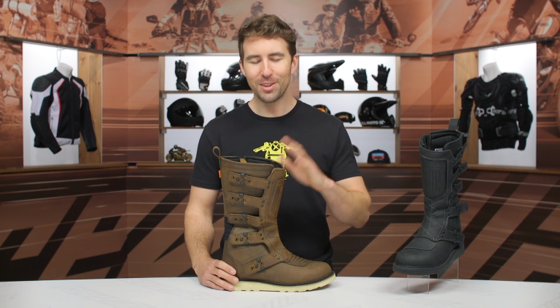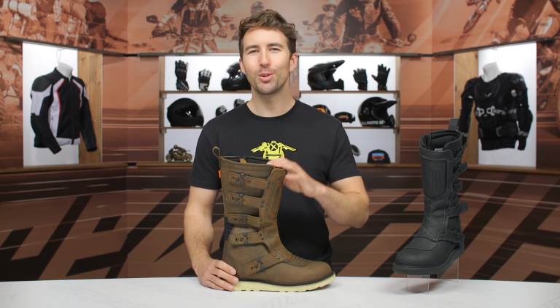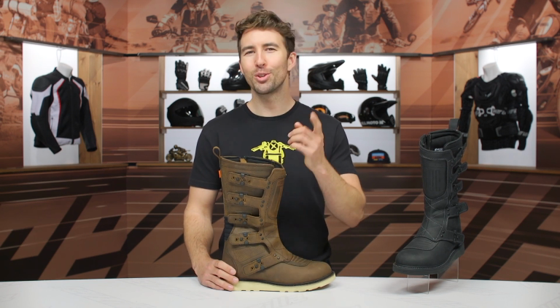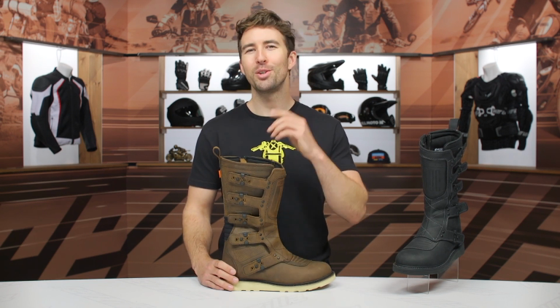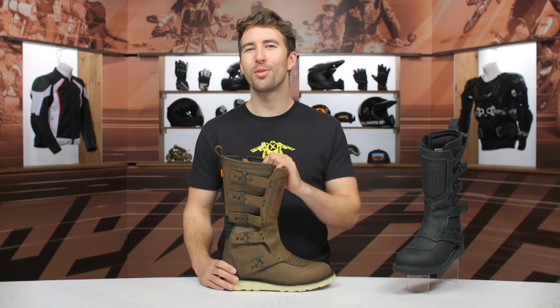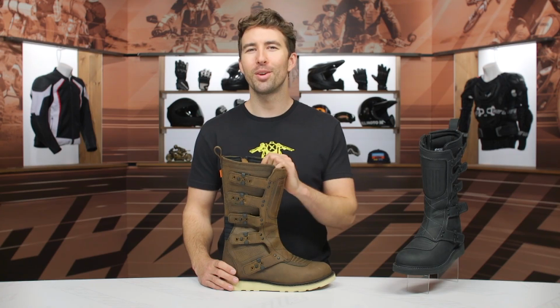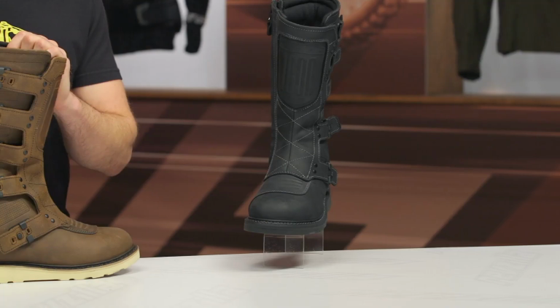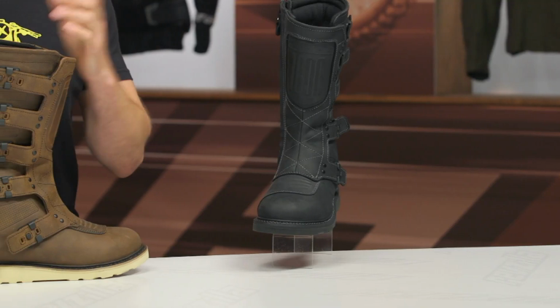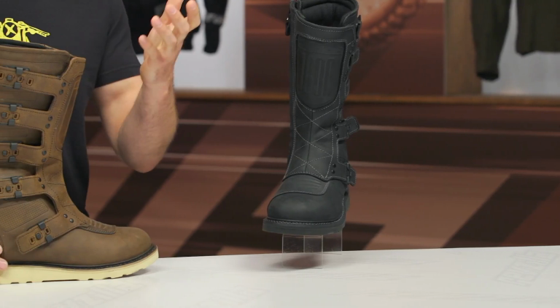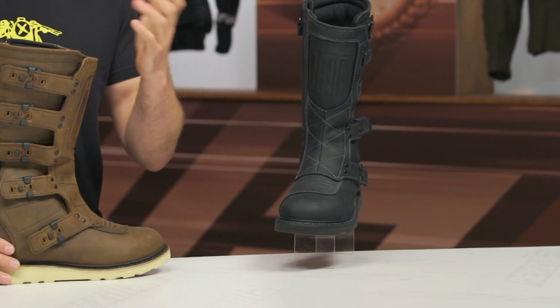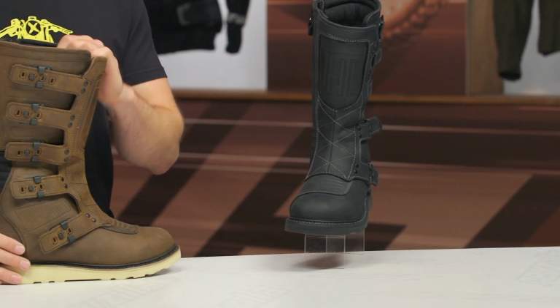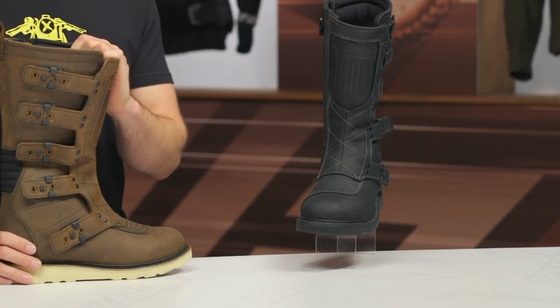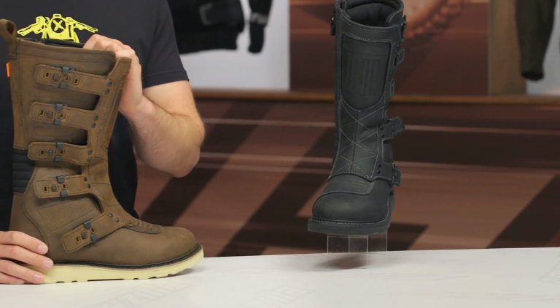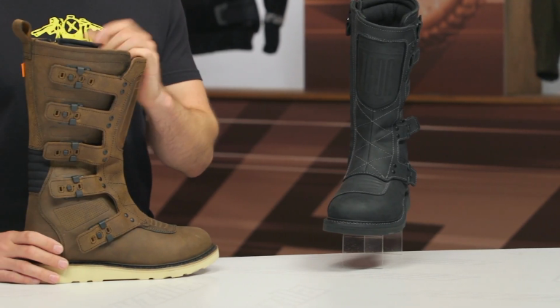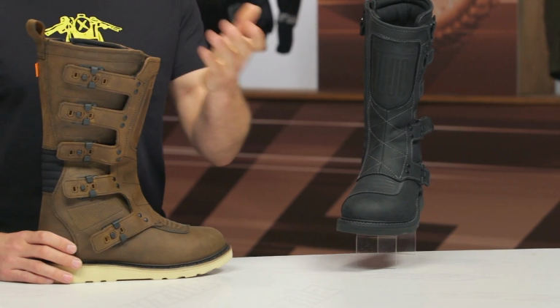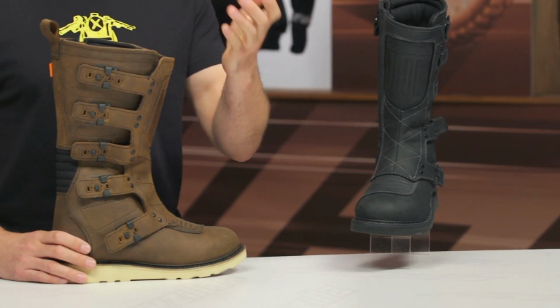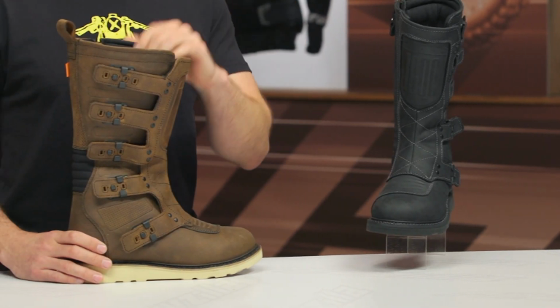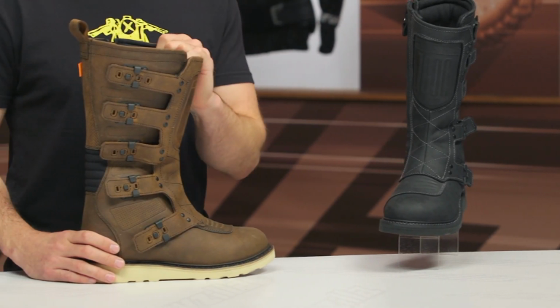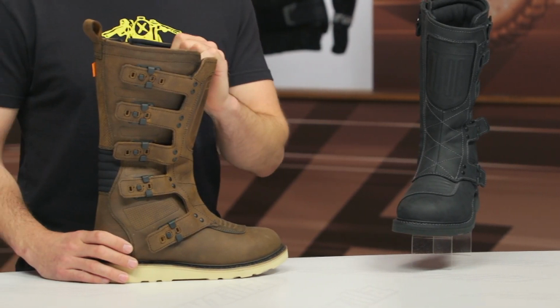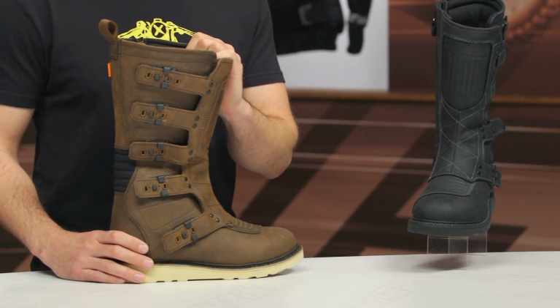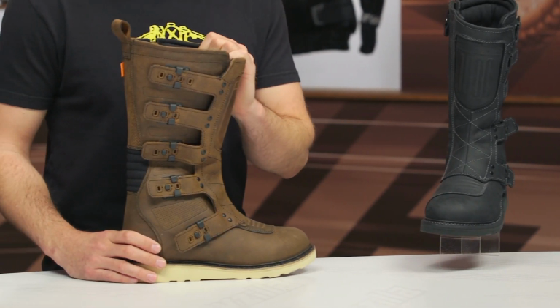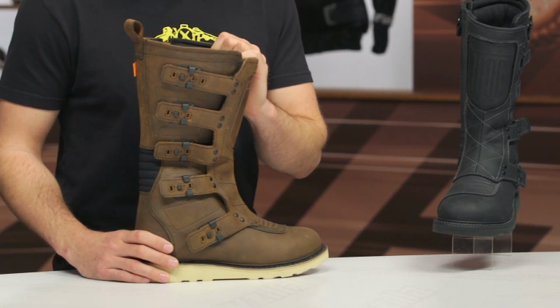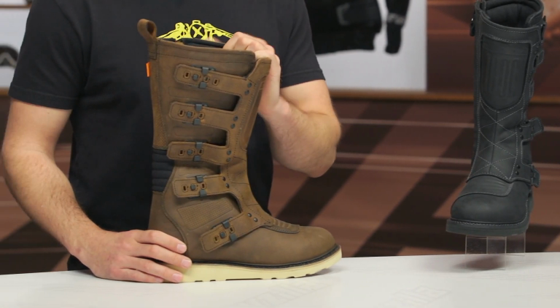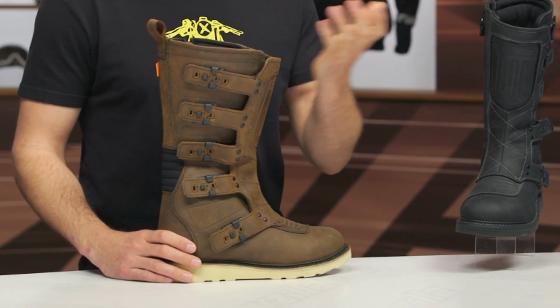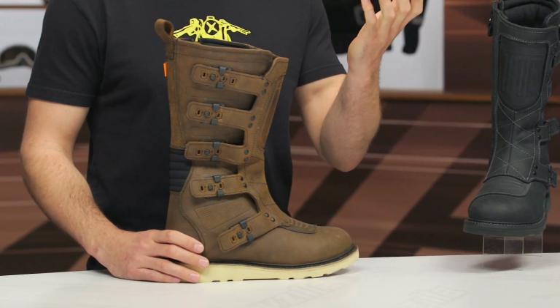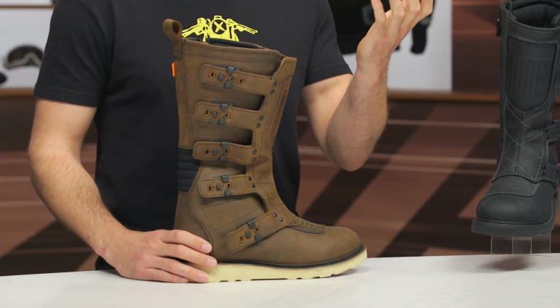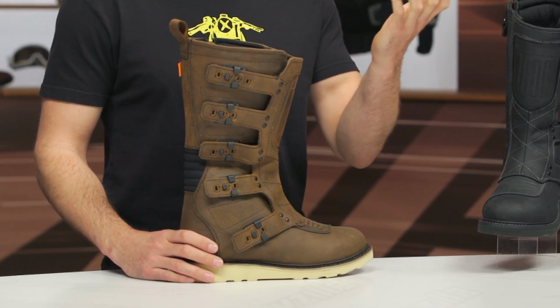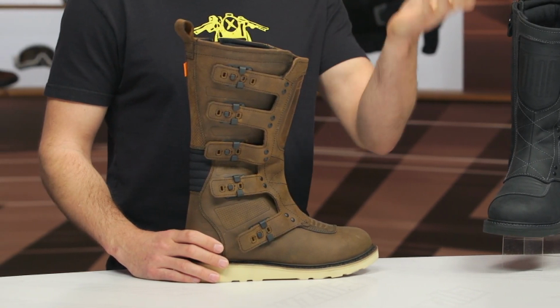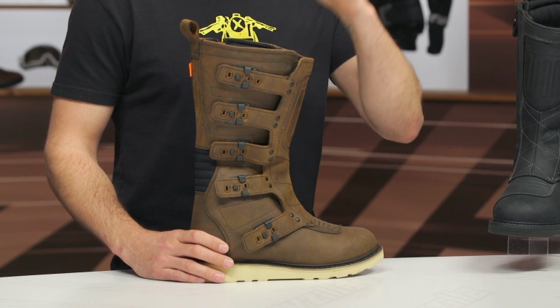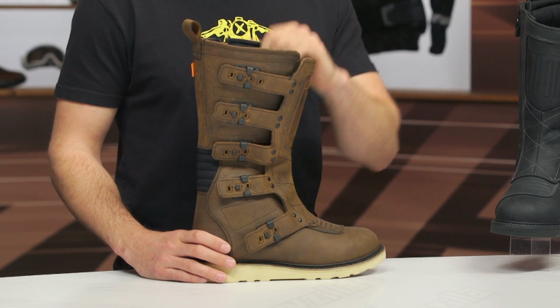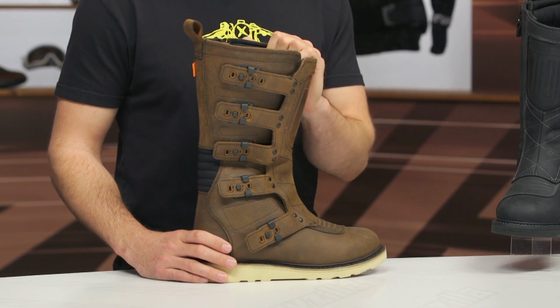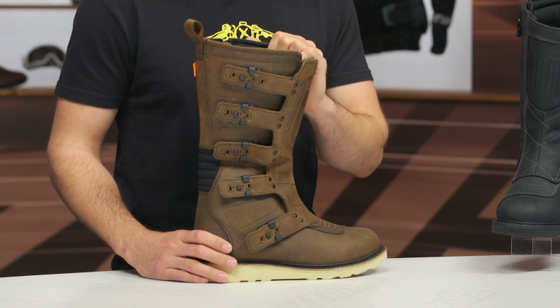These boots will ship to you for free, and as always, we do have our price match policy in place. Take advantage of that because it's going to guarantee you're getting the best deal around.